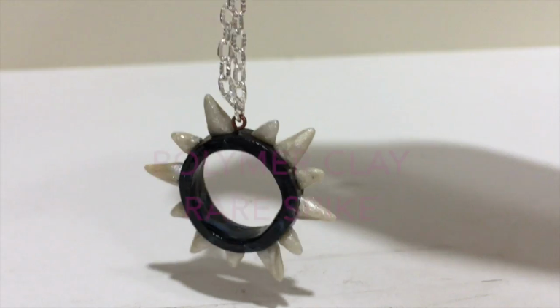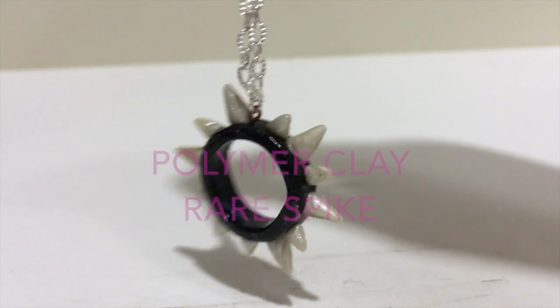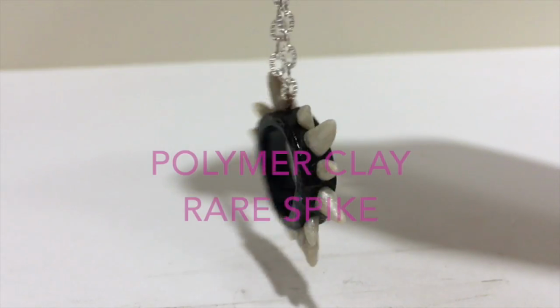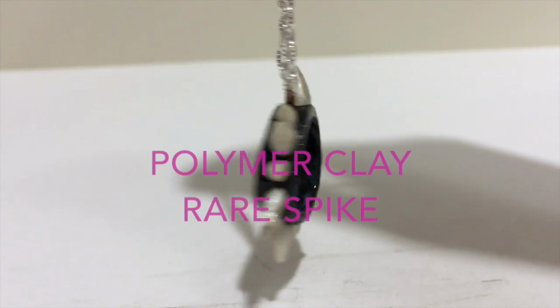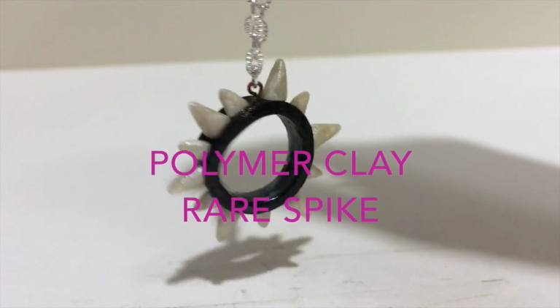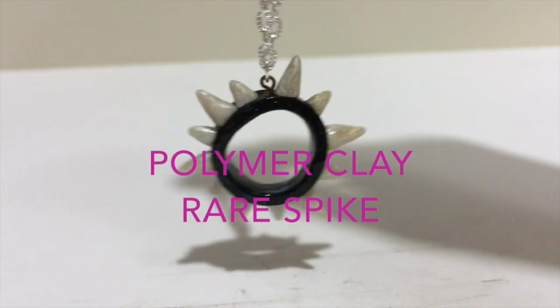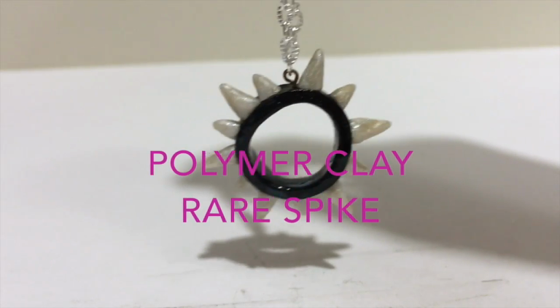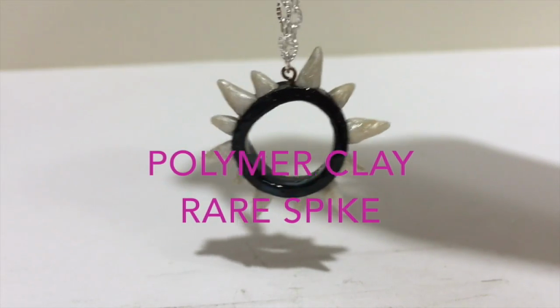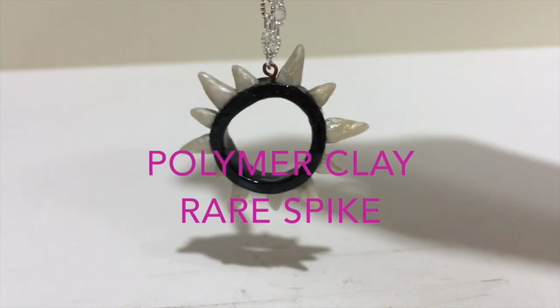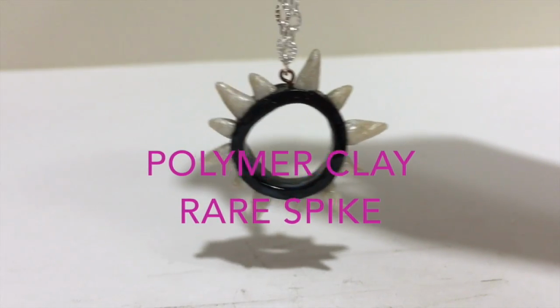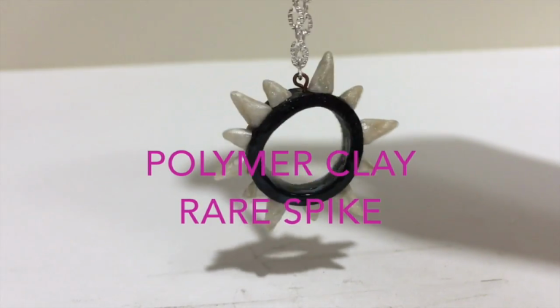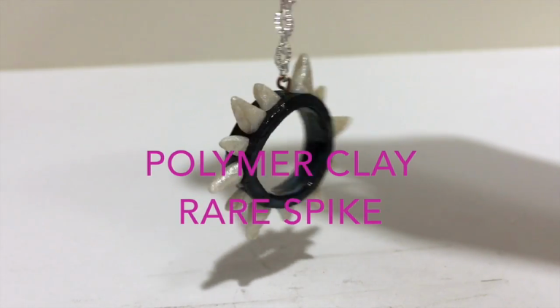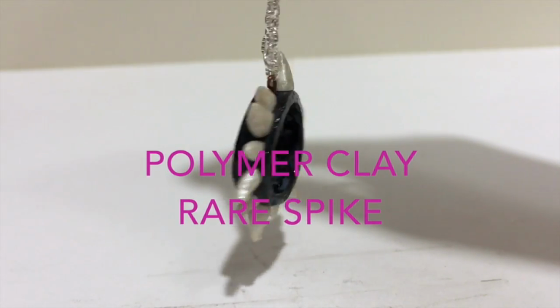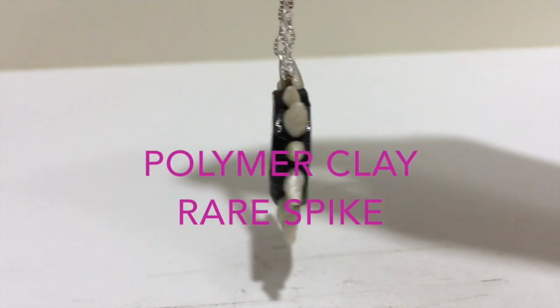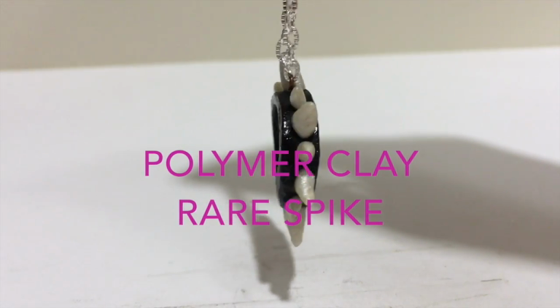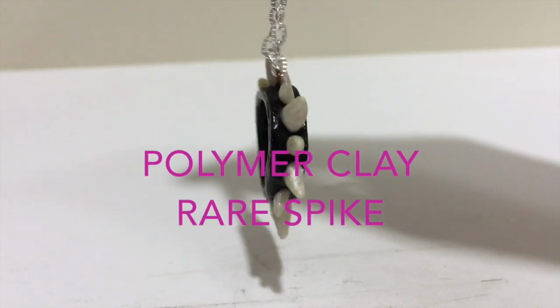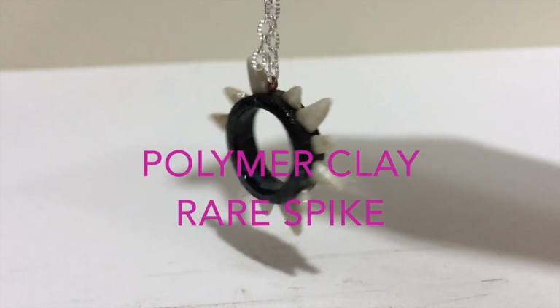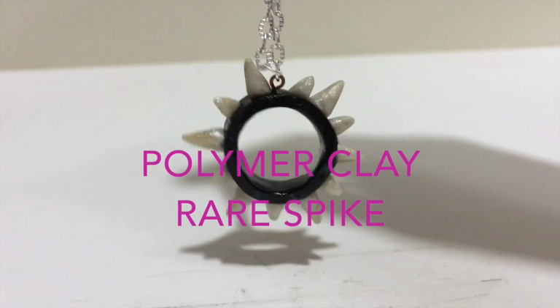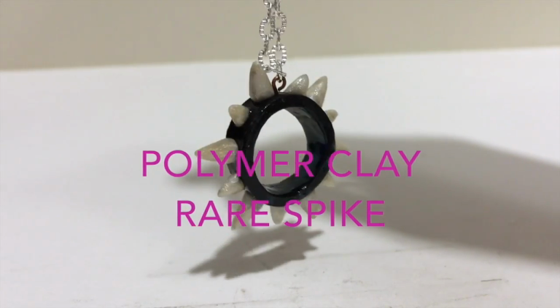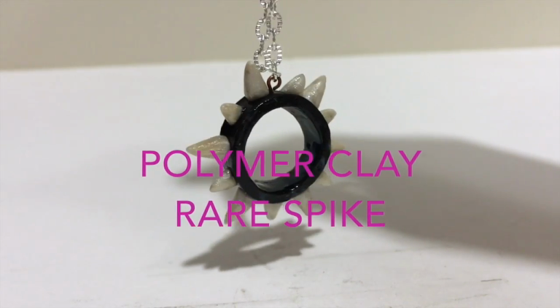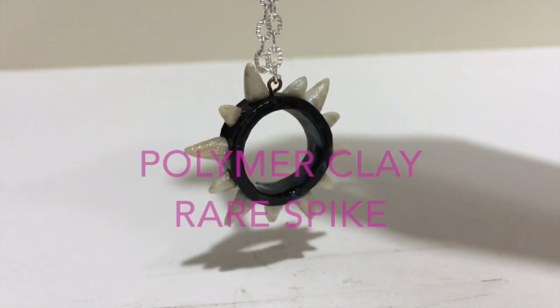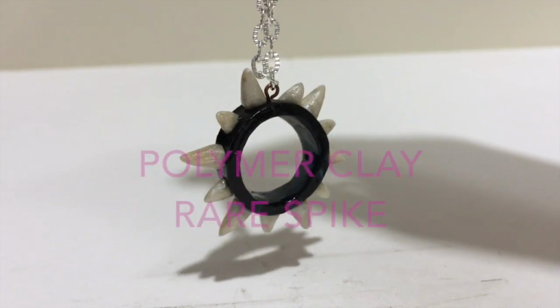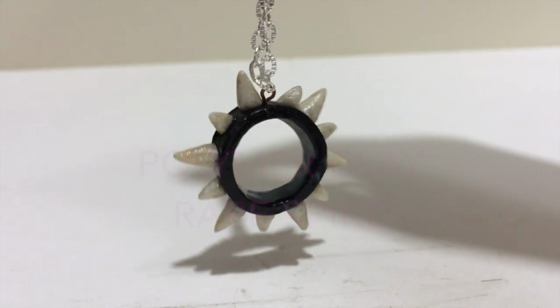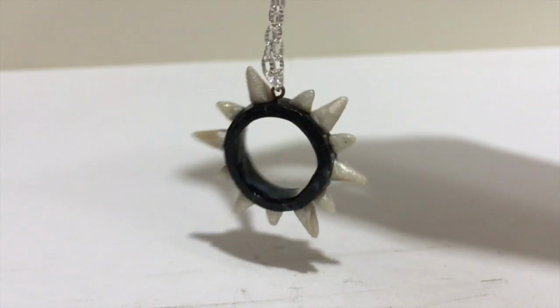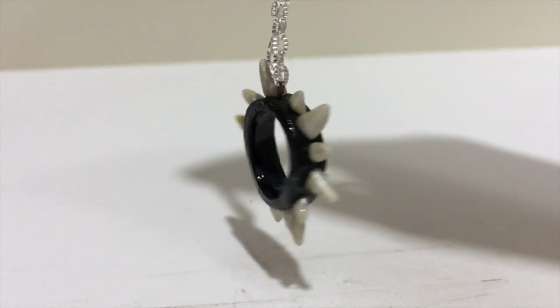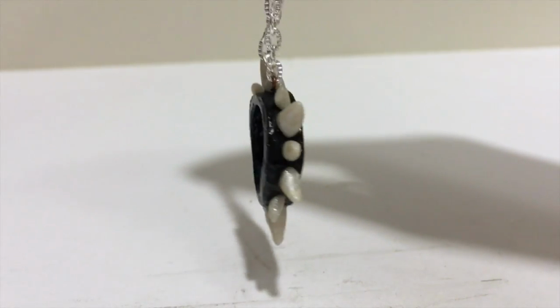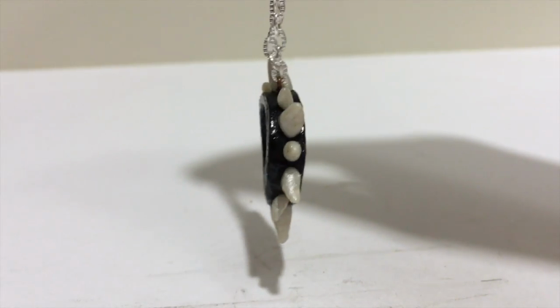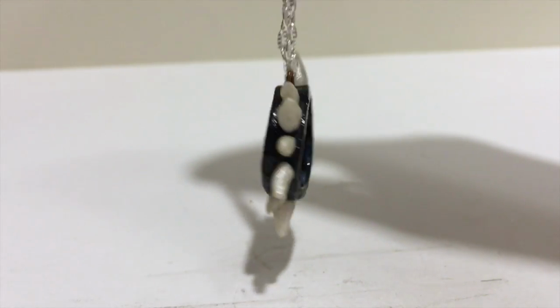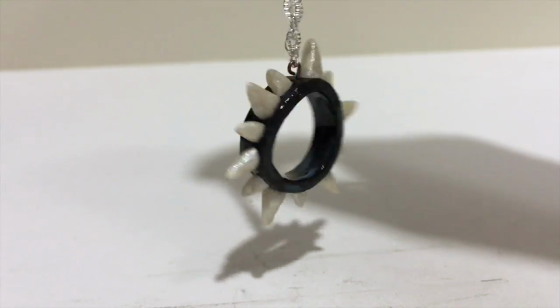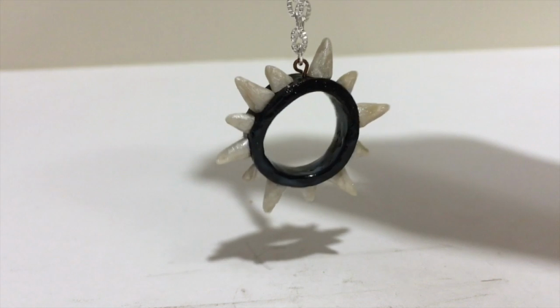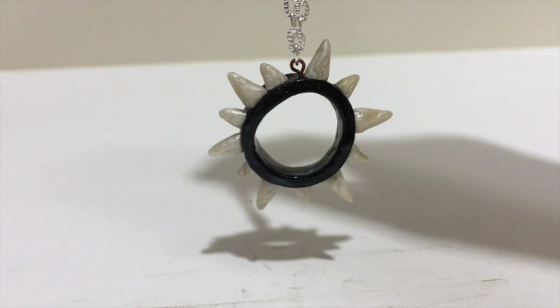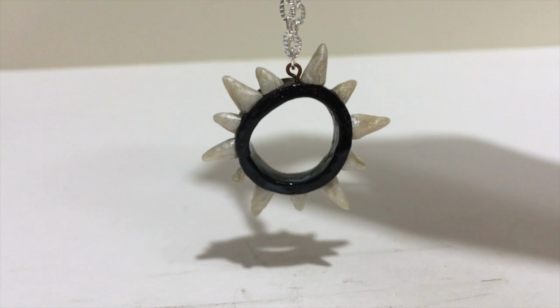Hi guys, it's MagpieJay here, and today I'll be showing you how to make this spike out of polymer clay.